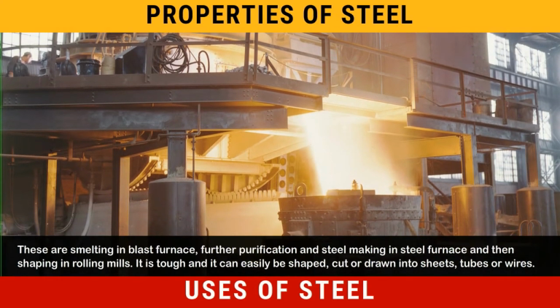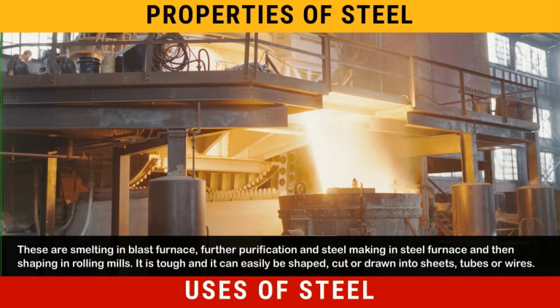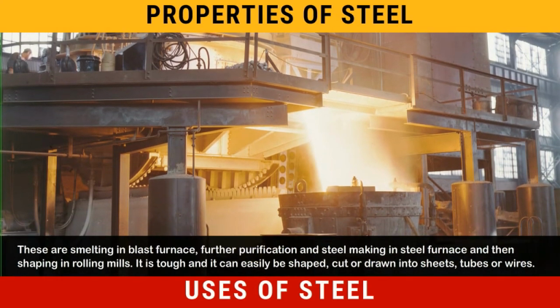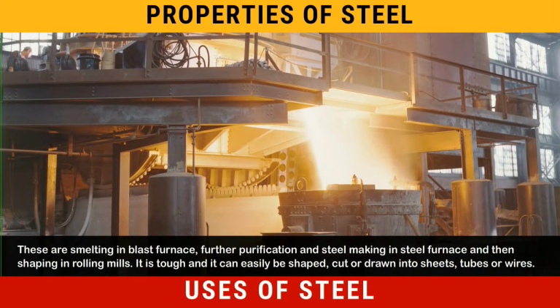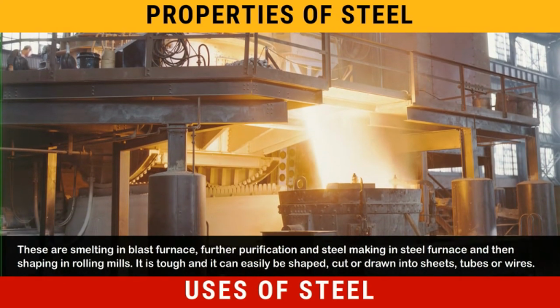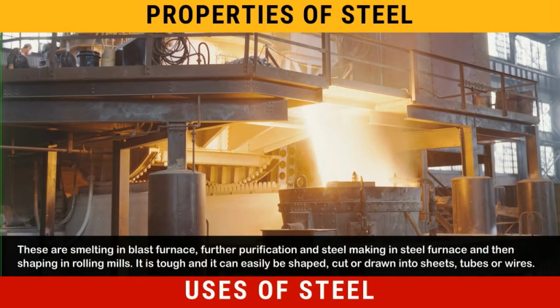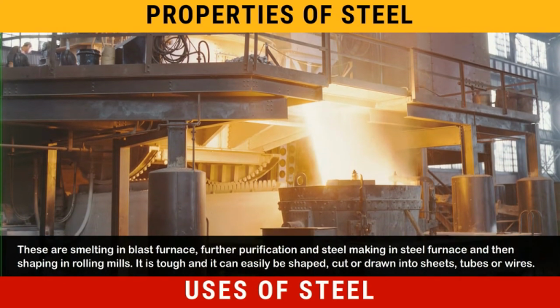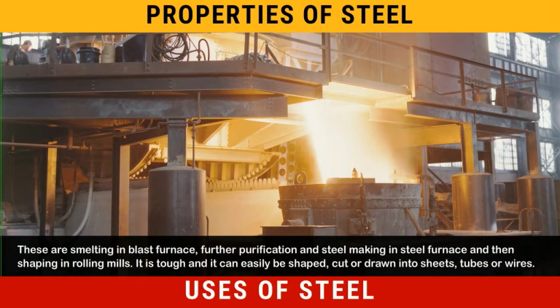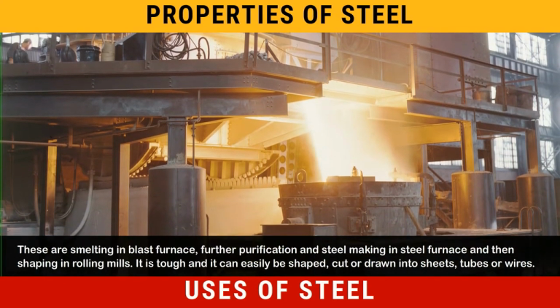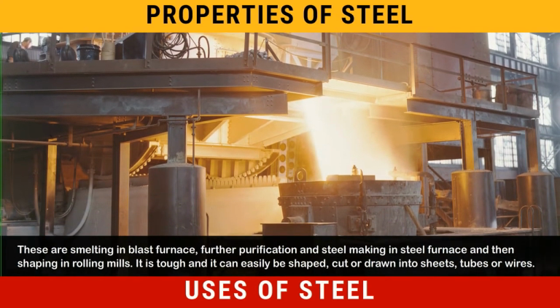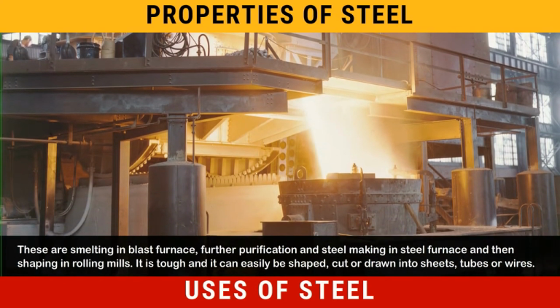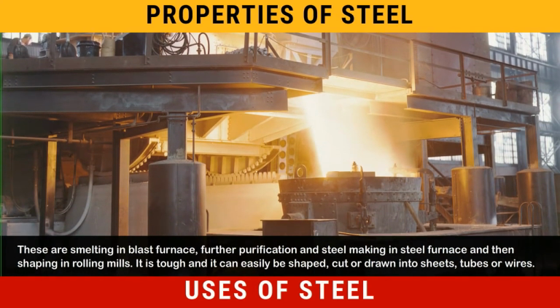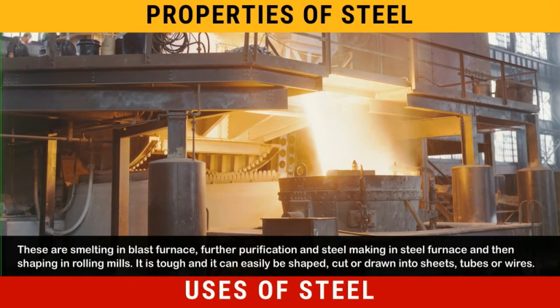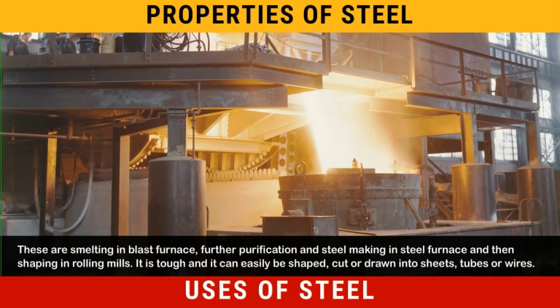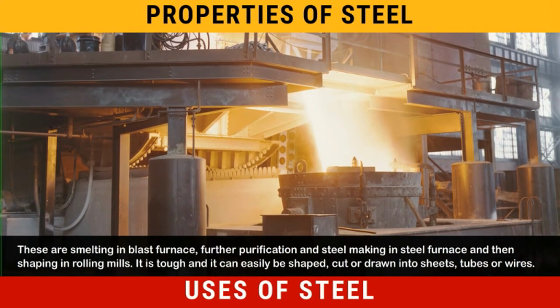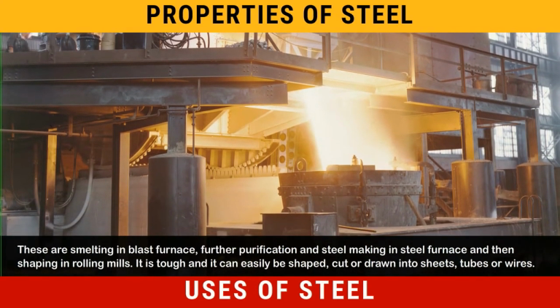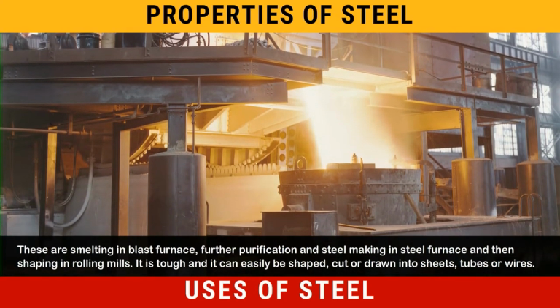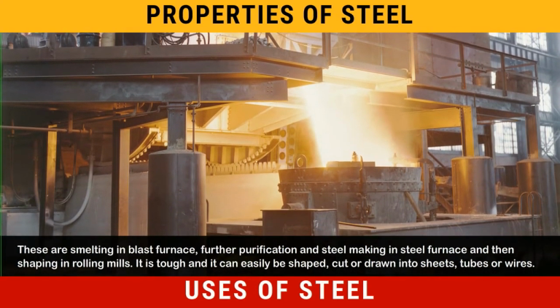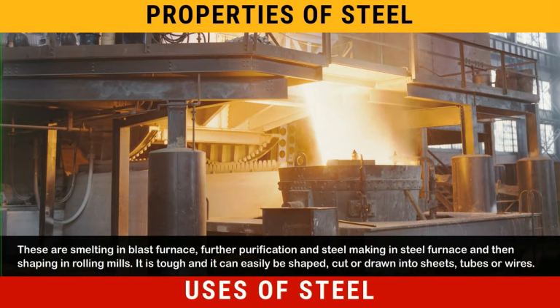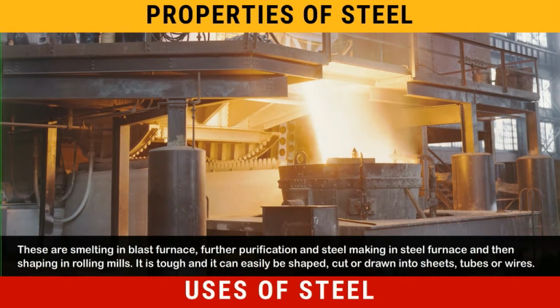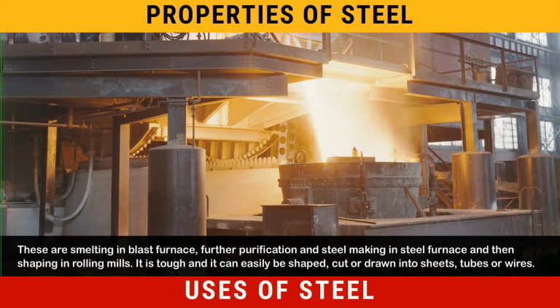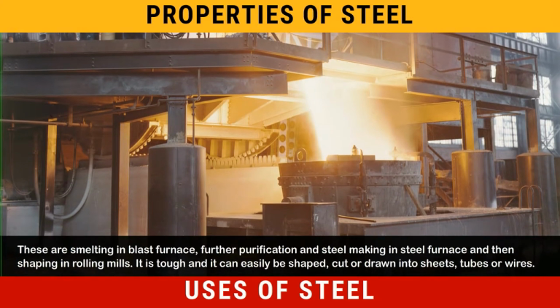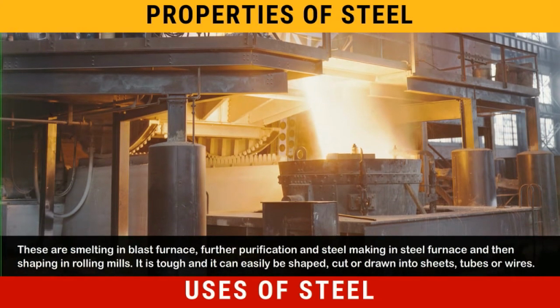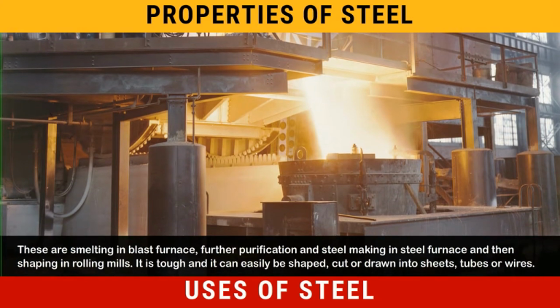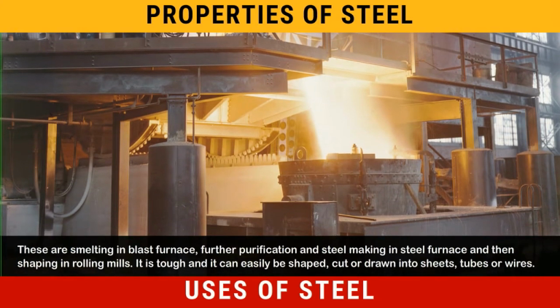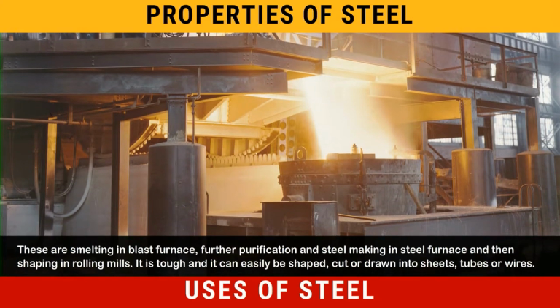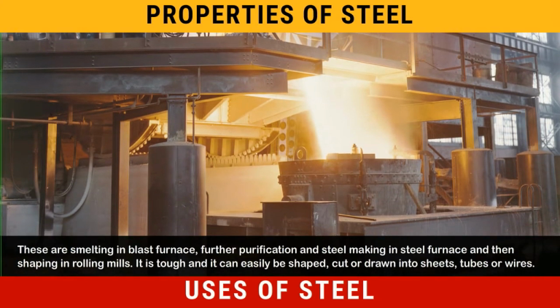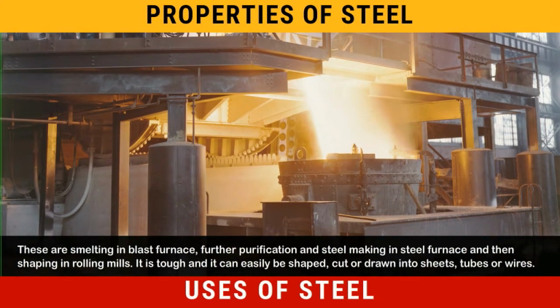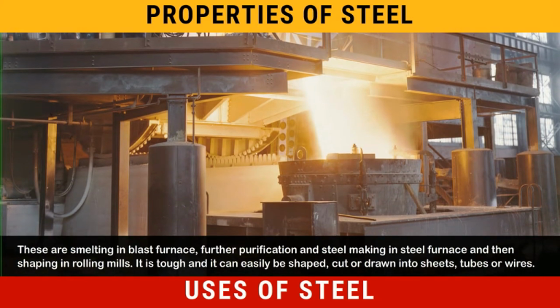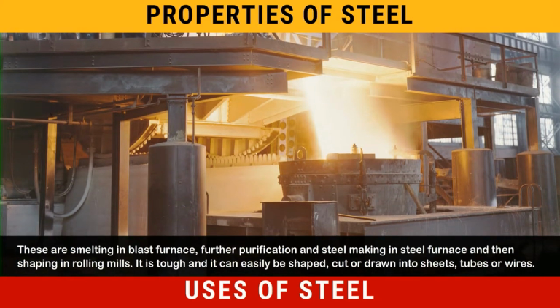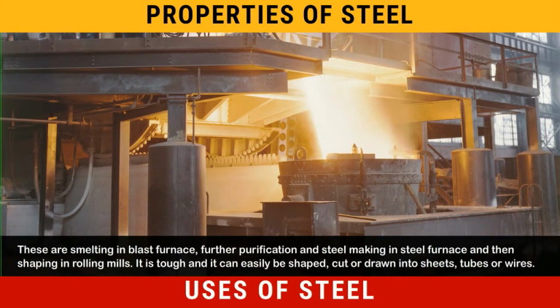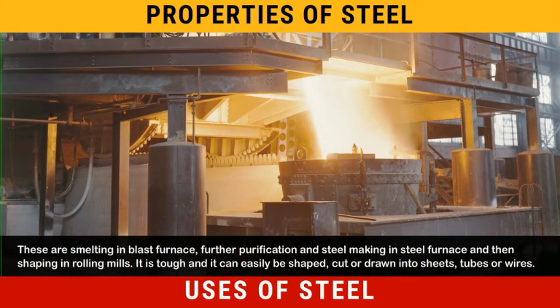Steel is tough and it can easily be shaped, cut, or drawn into sheets, tubes, or wires.